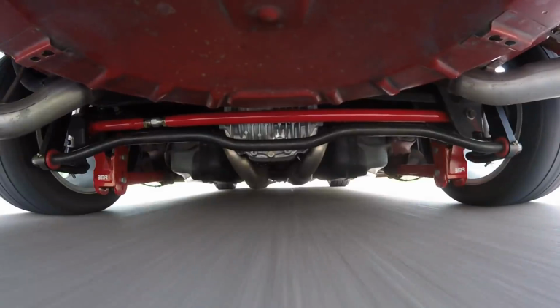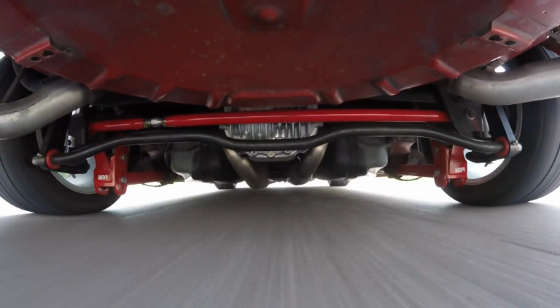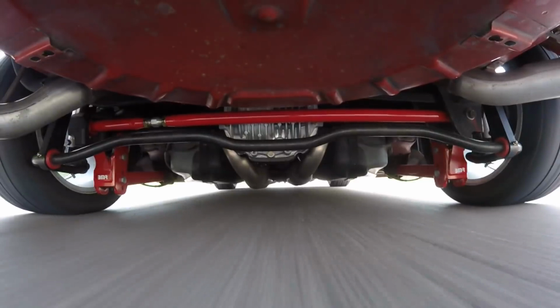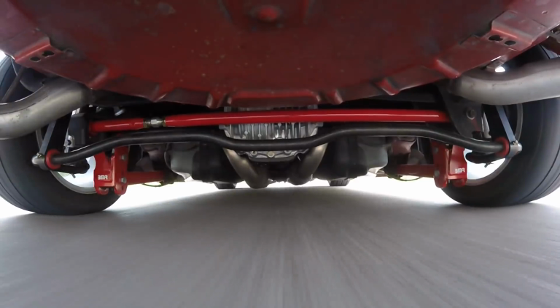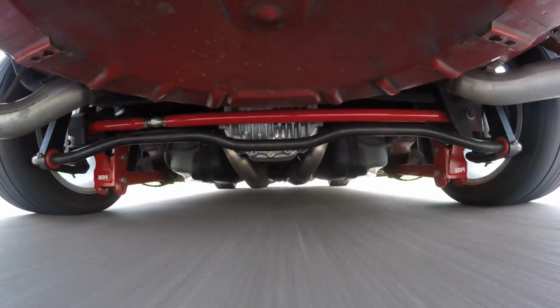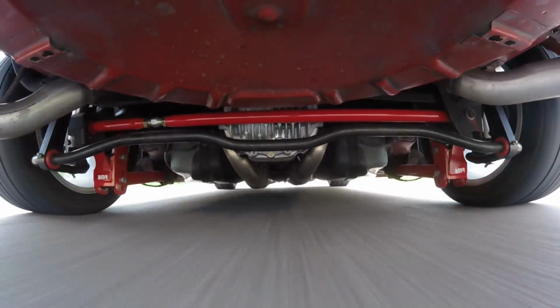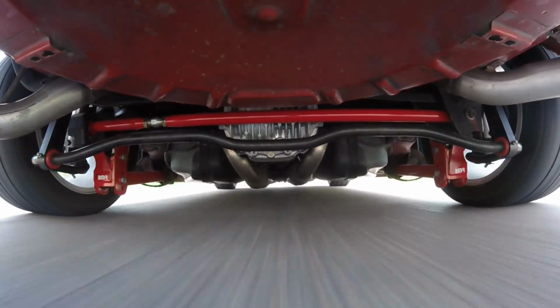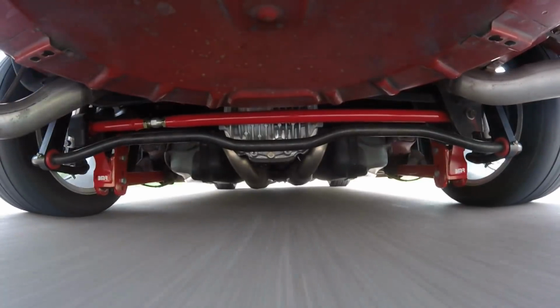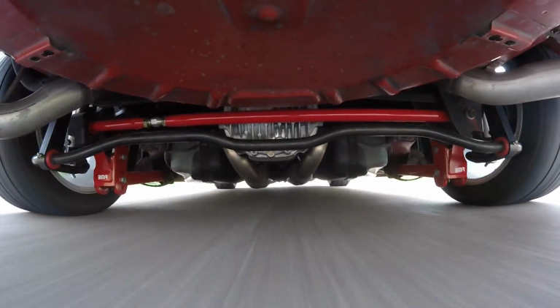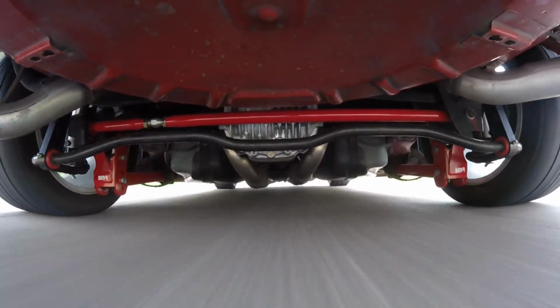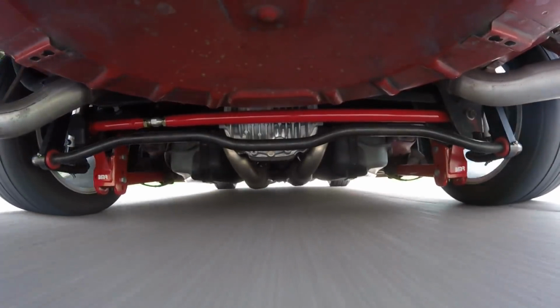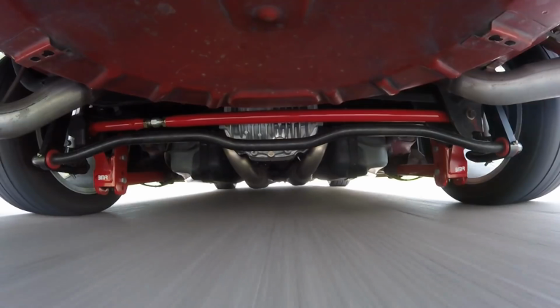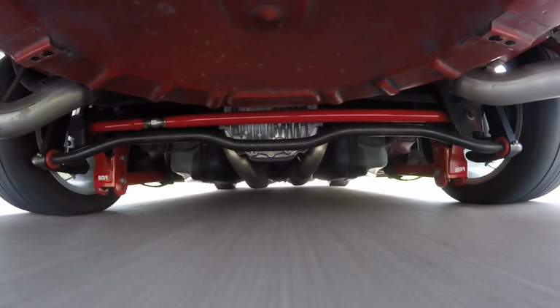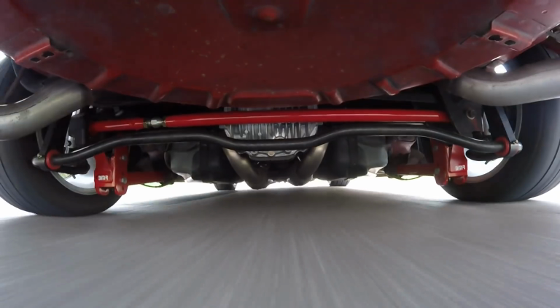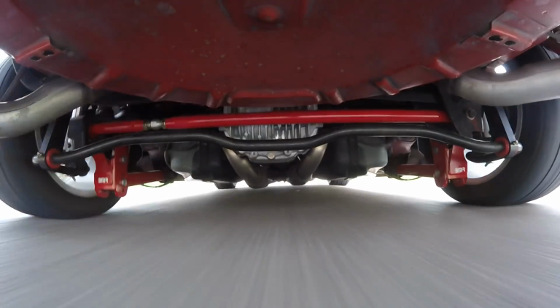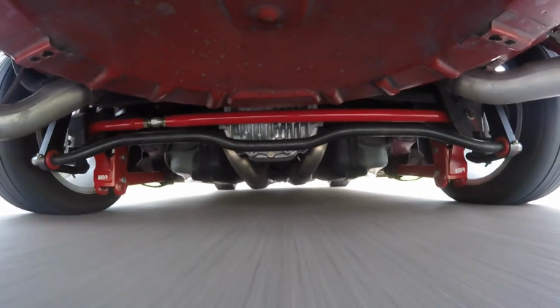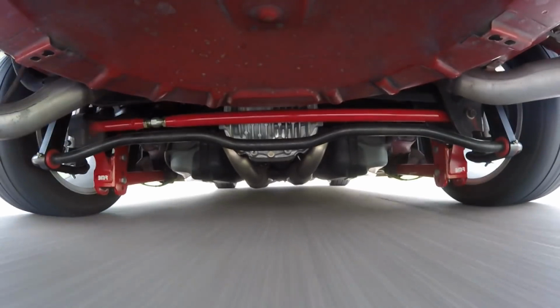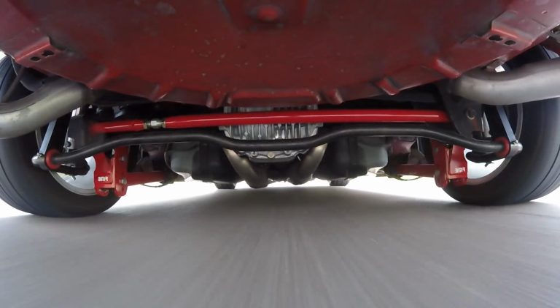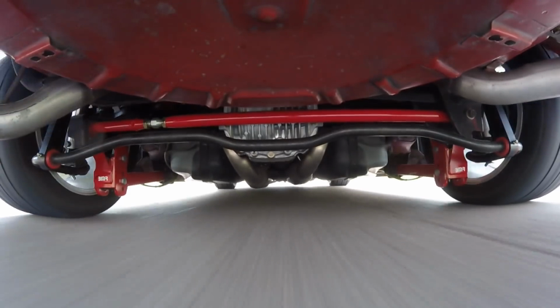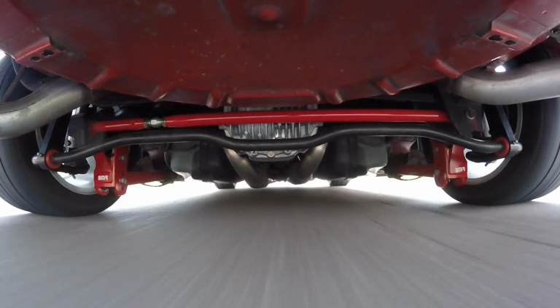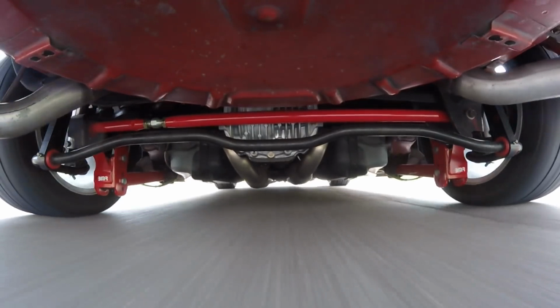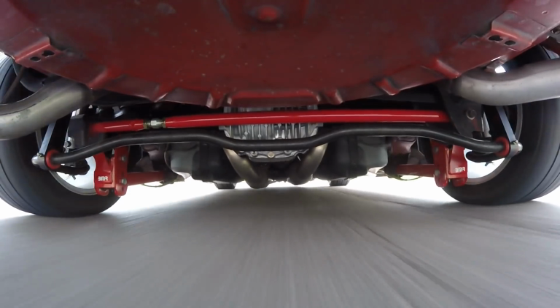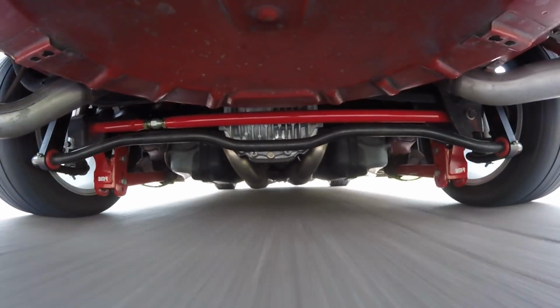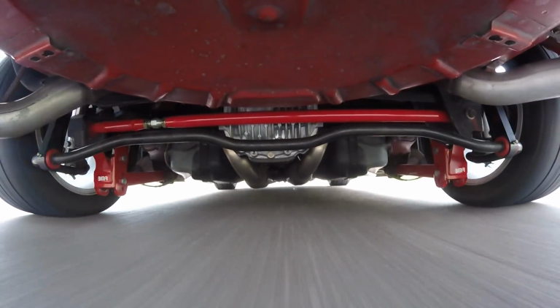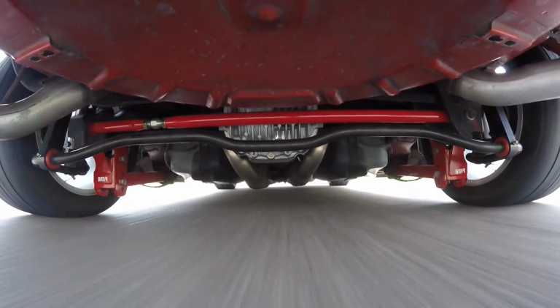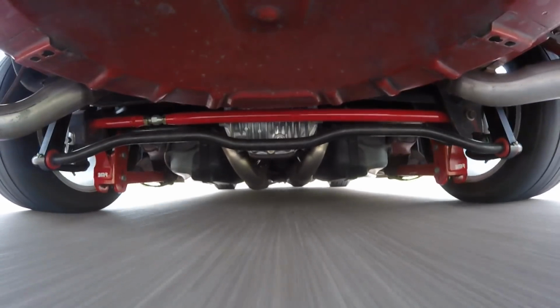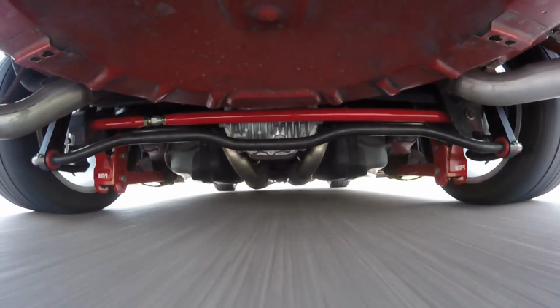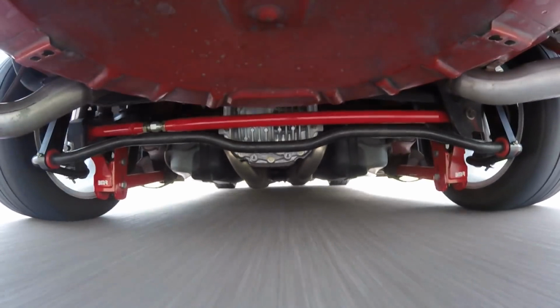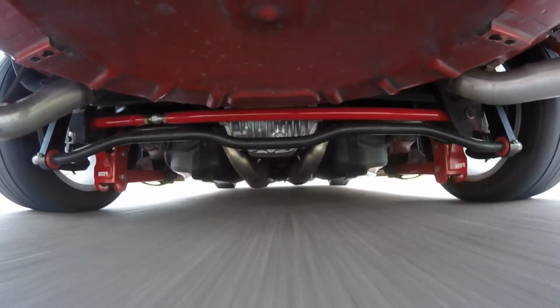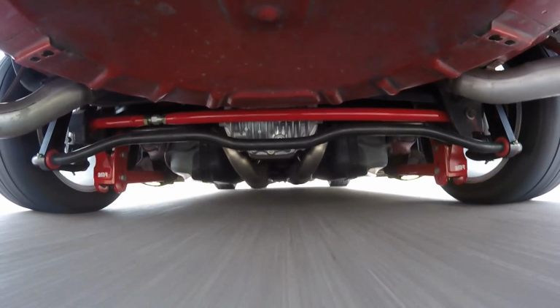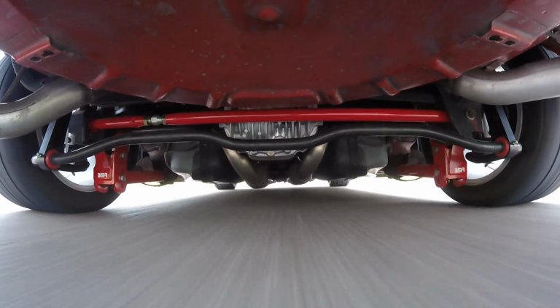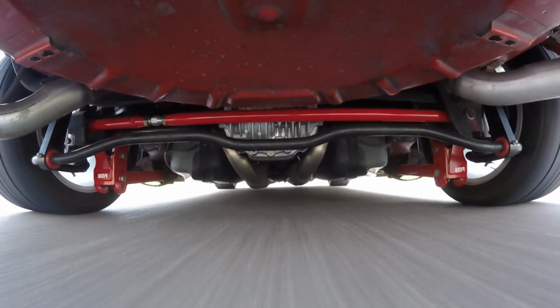Those are the basics of sprung versus unsprung weight. What are the terms and parts that you want us to explain next?